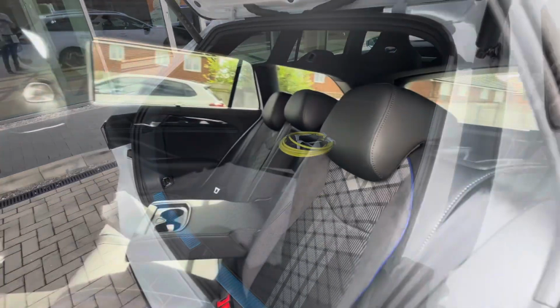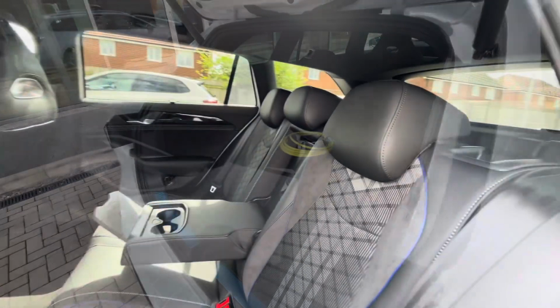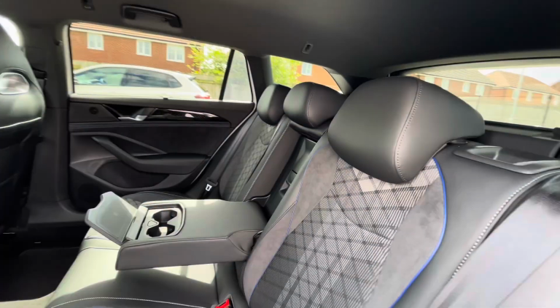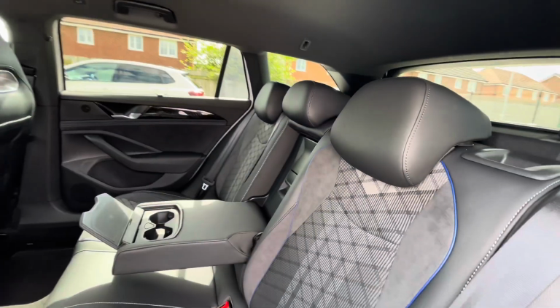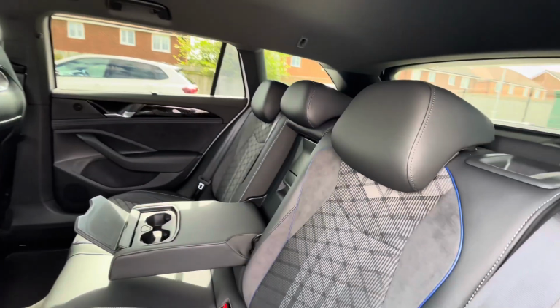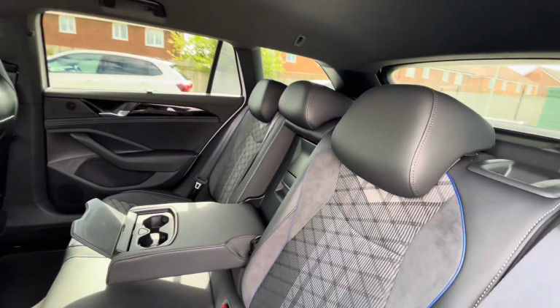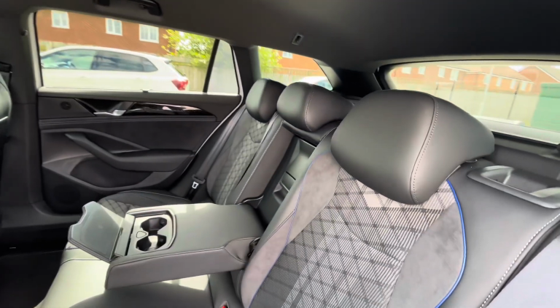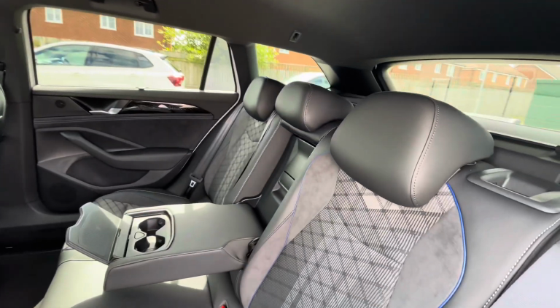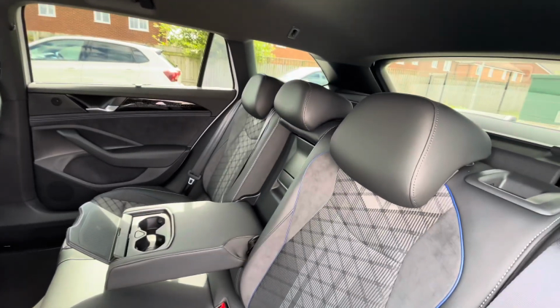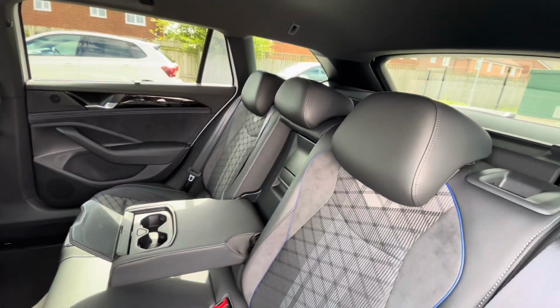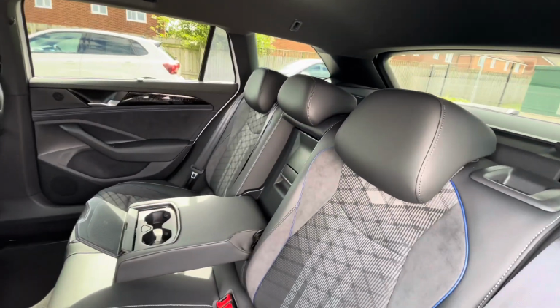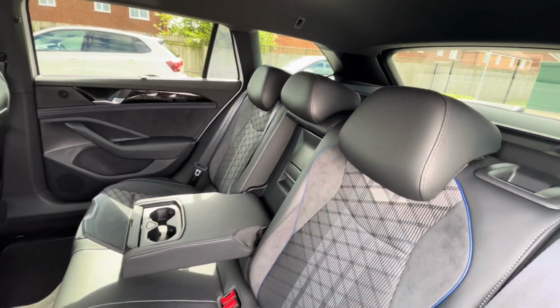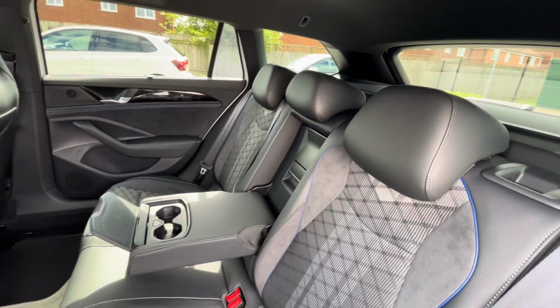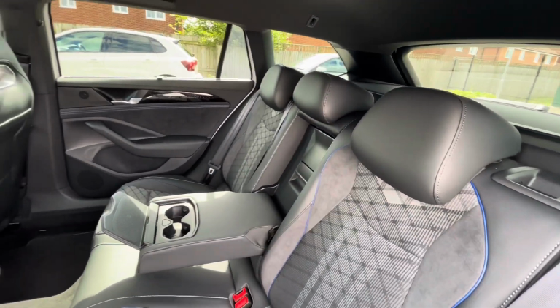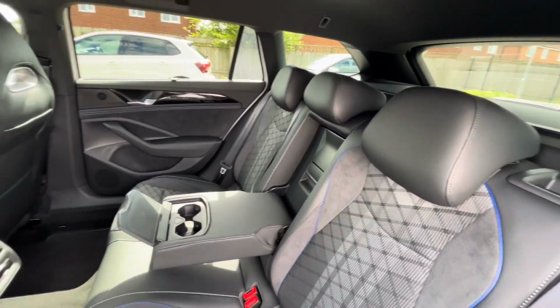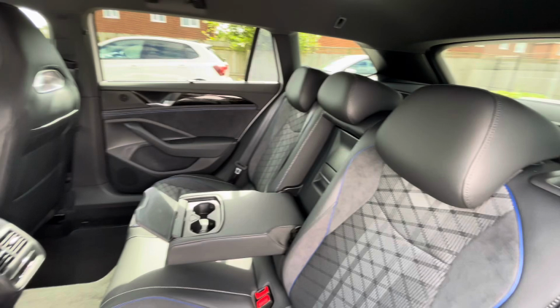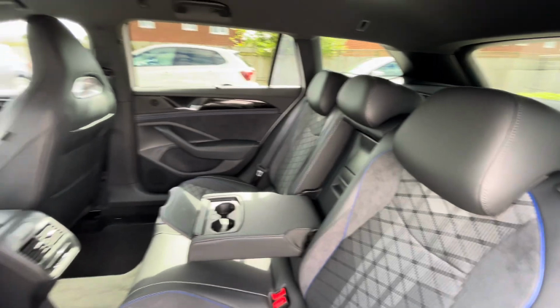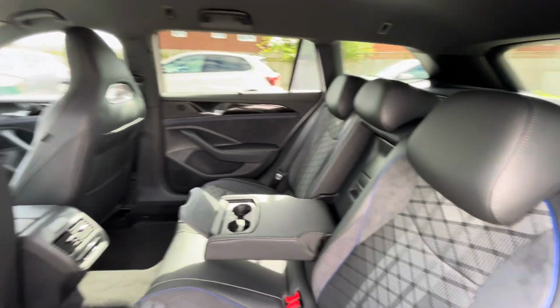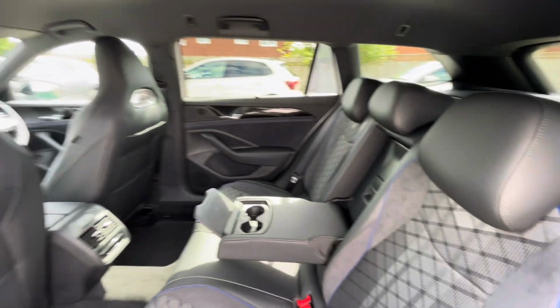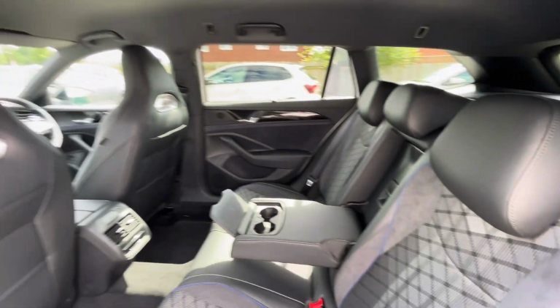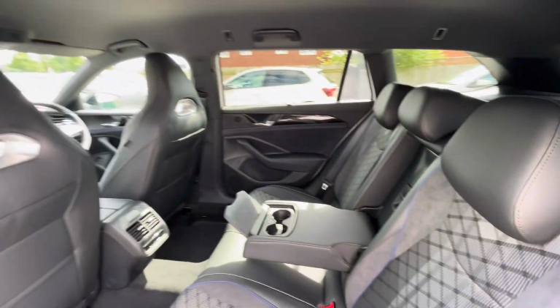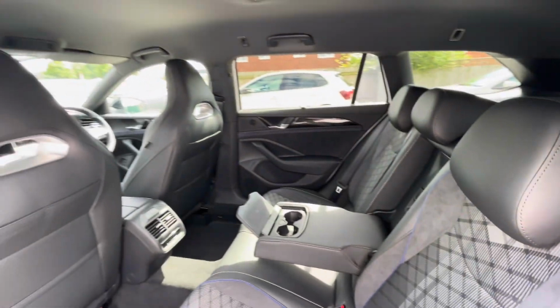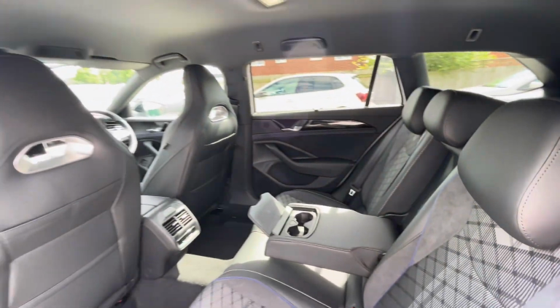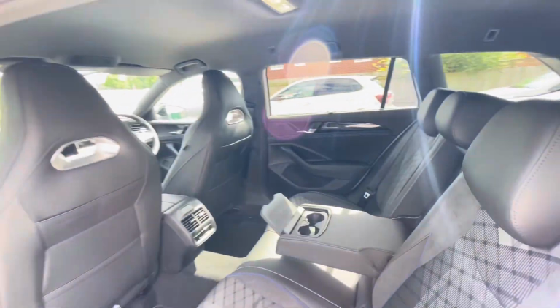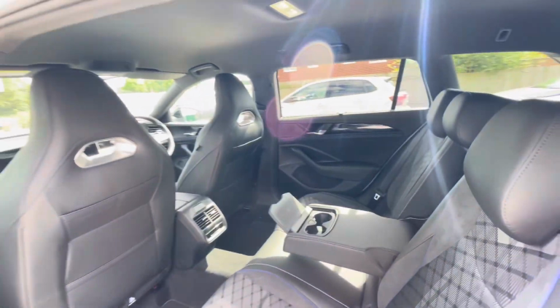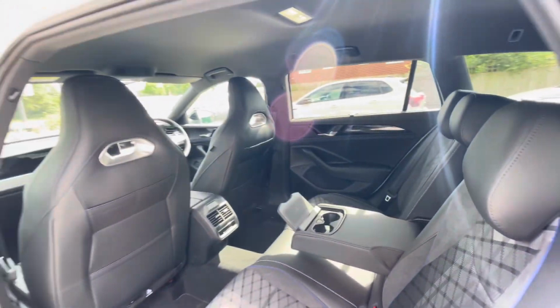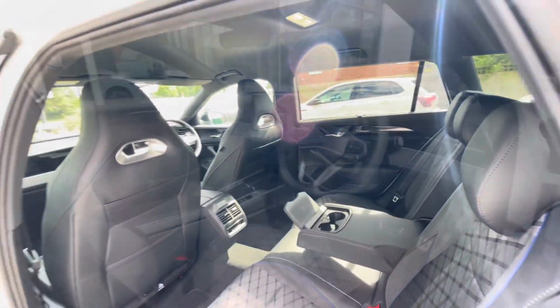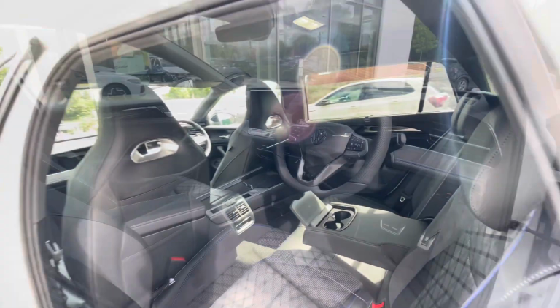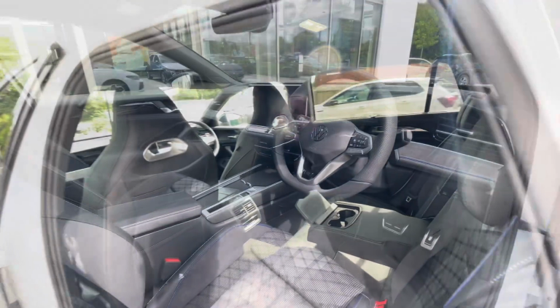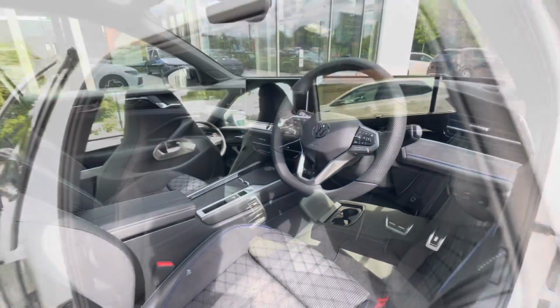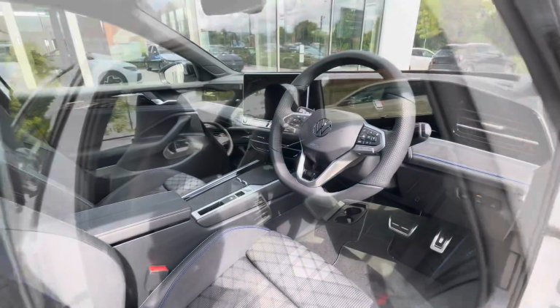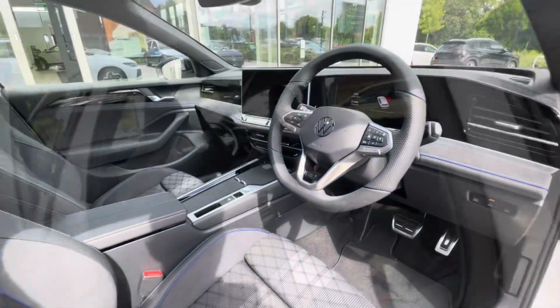We have ISOFIX points in the back for rear child seats, cup holders in the centre console, and USB-C inputs for fast charging.